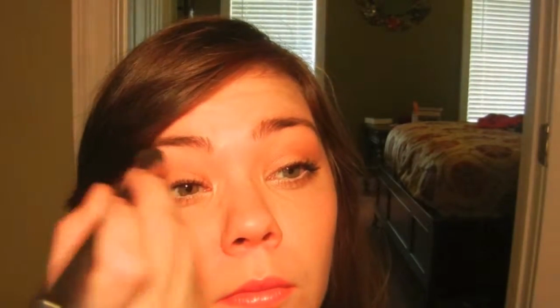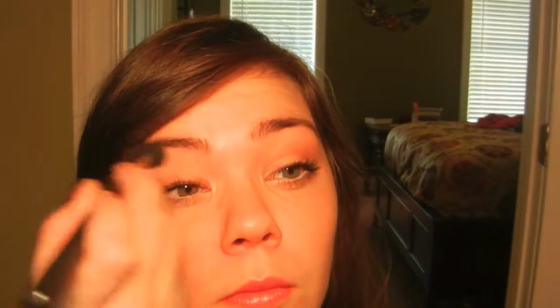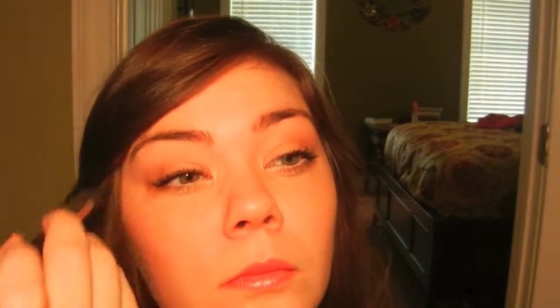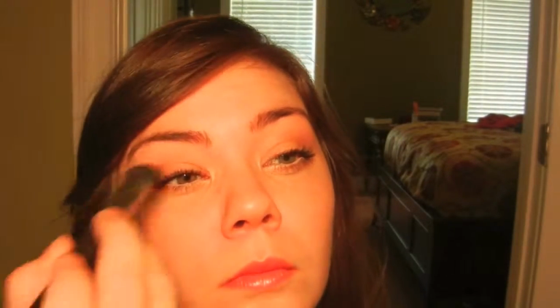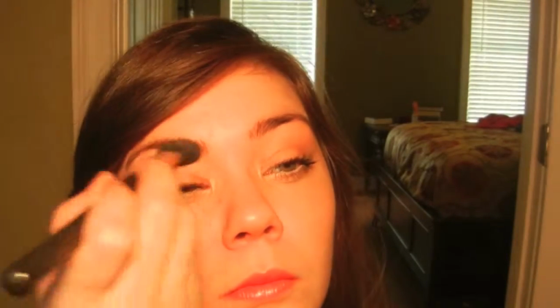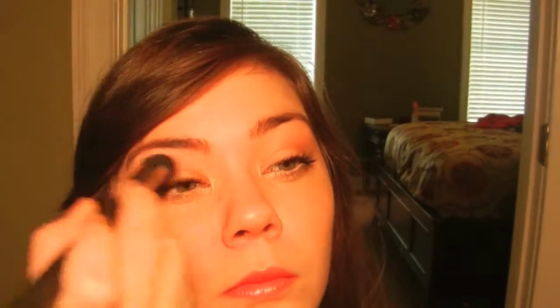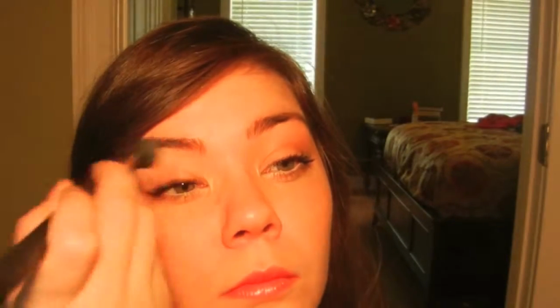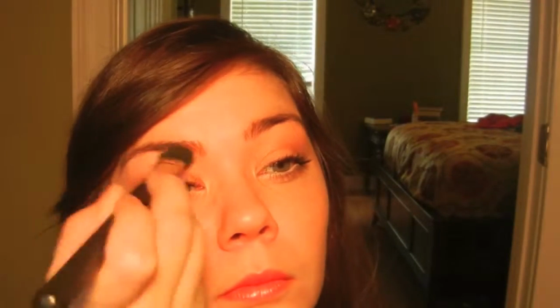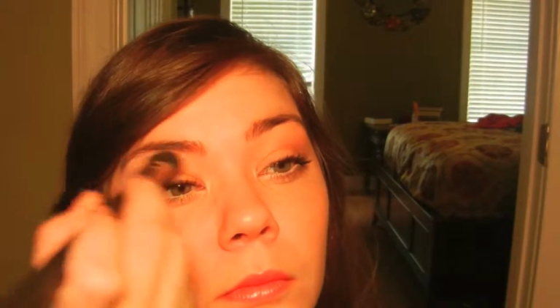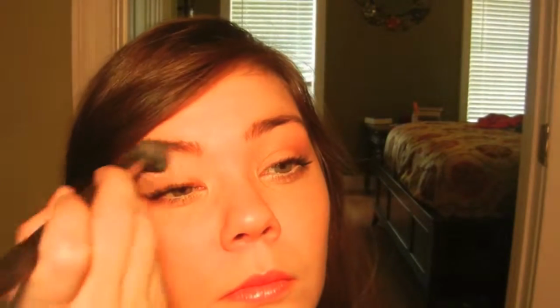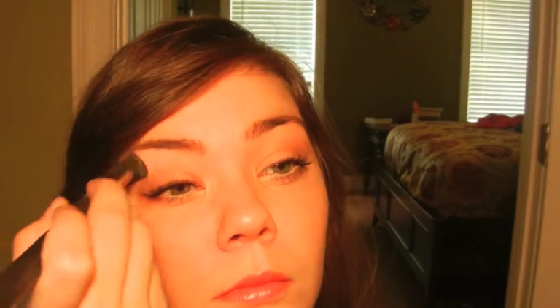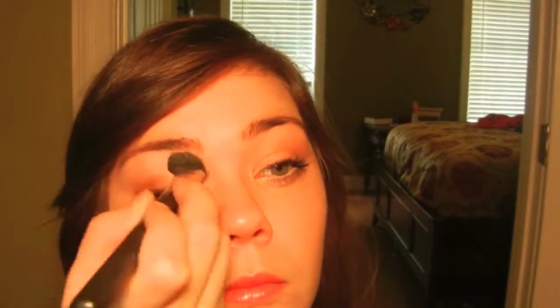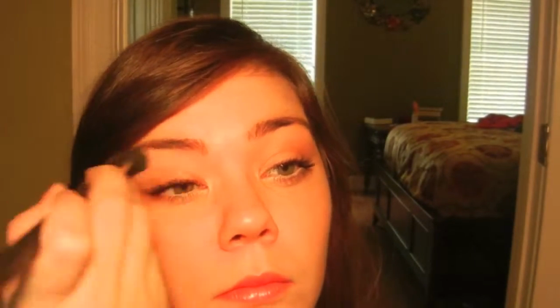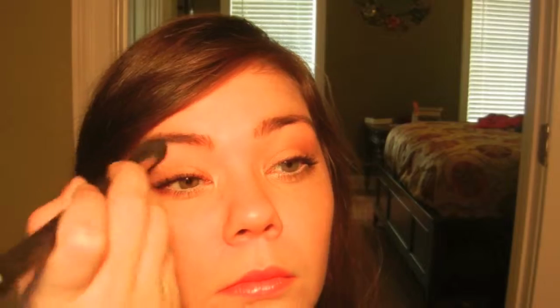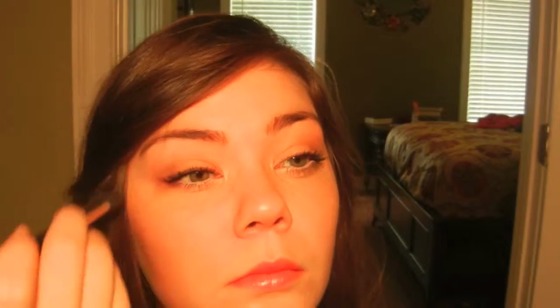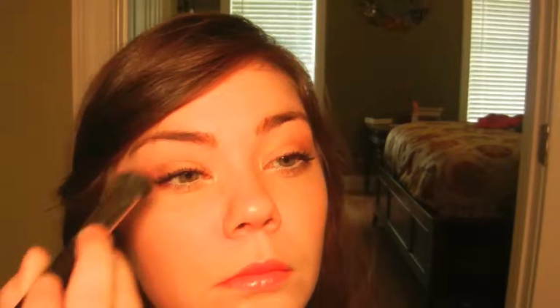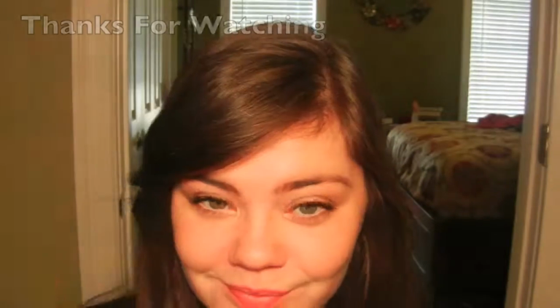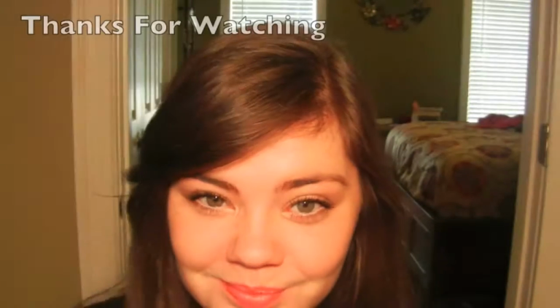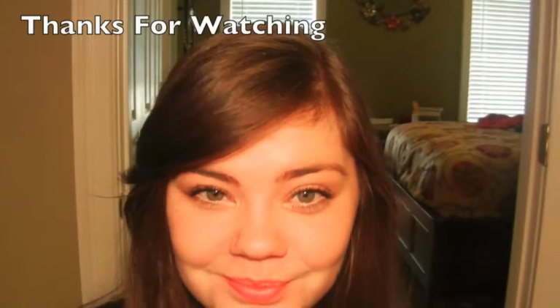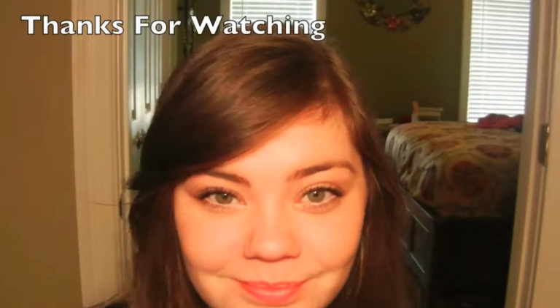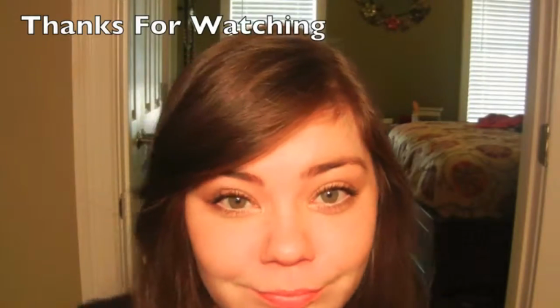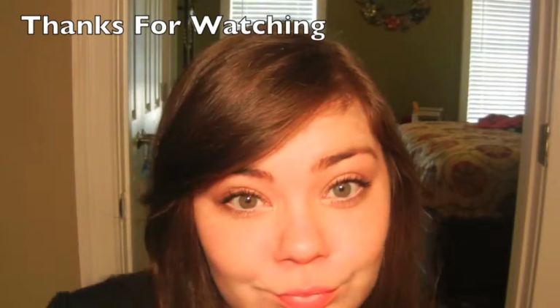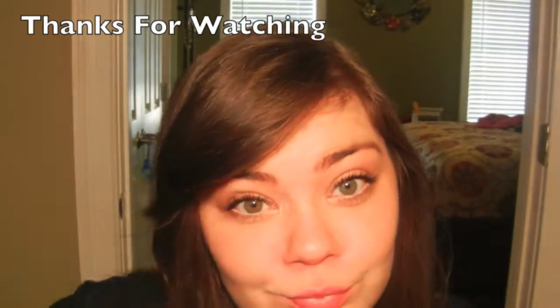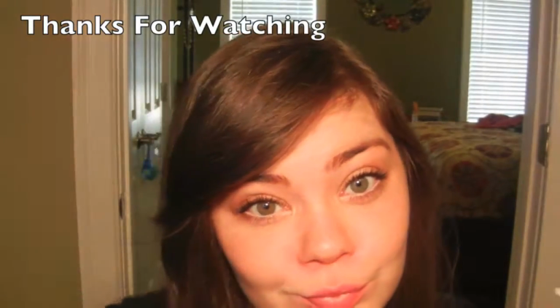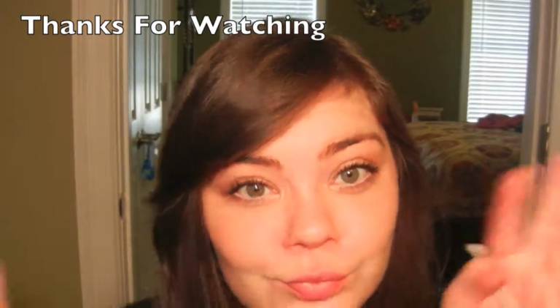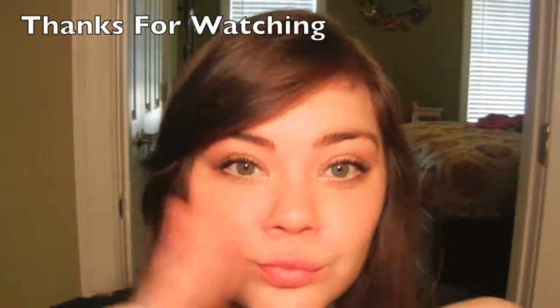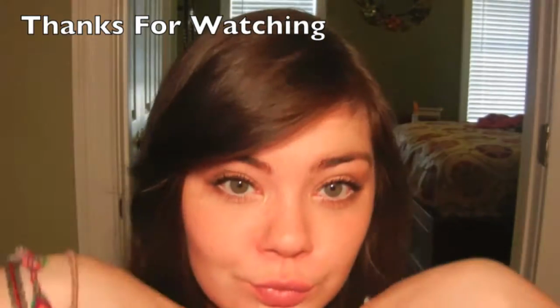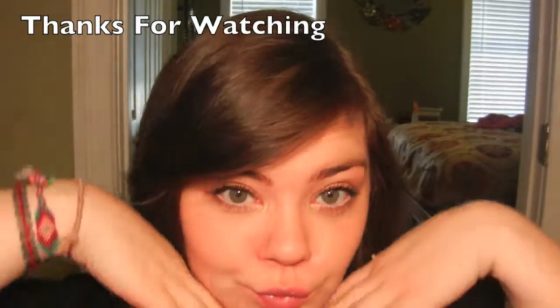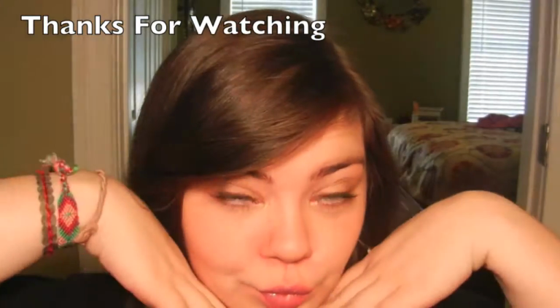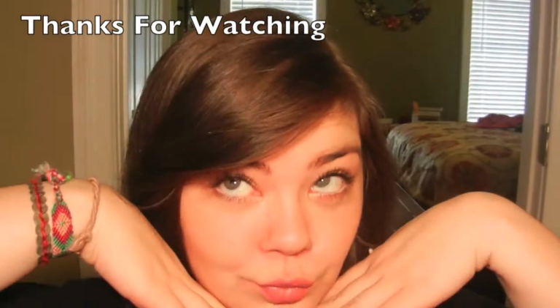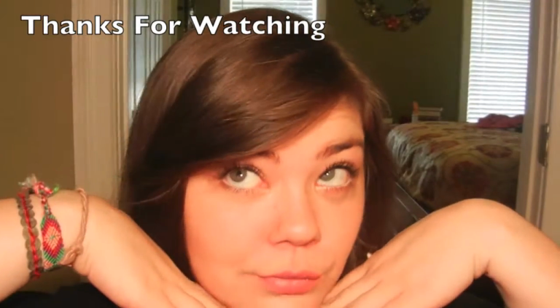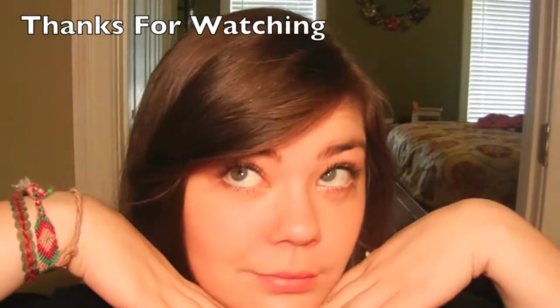I want to thank y'all for watching my videos so far, and if you do like what you see then please subscribe and I will see y'all soon. Bye!